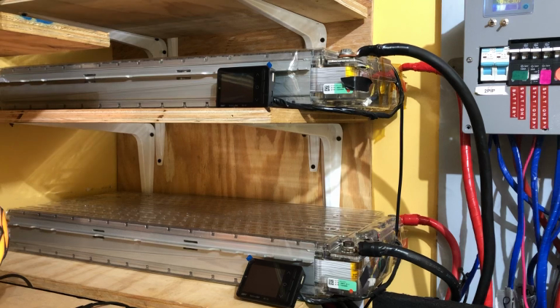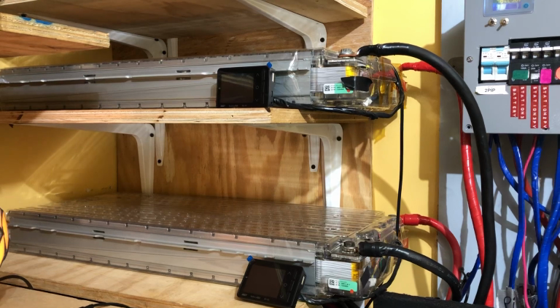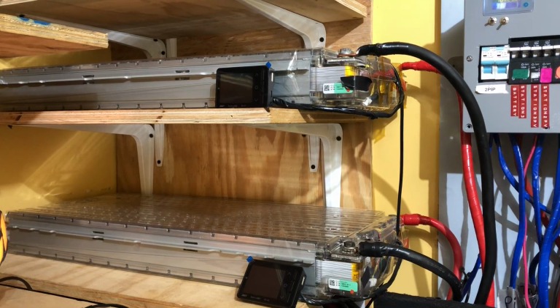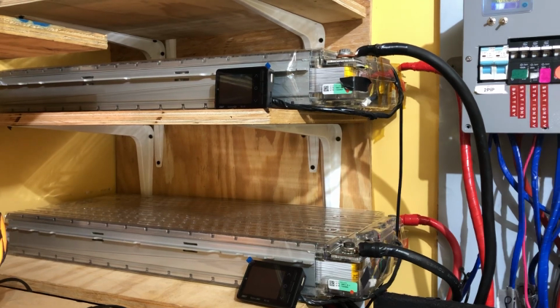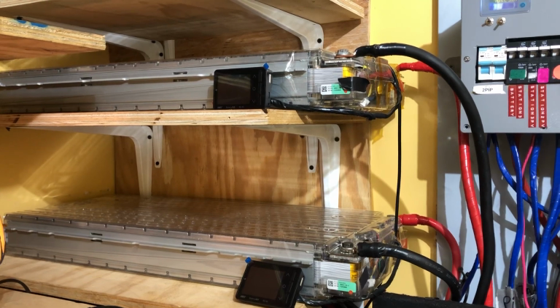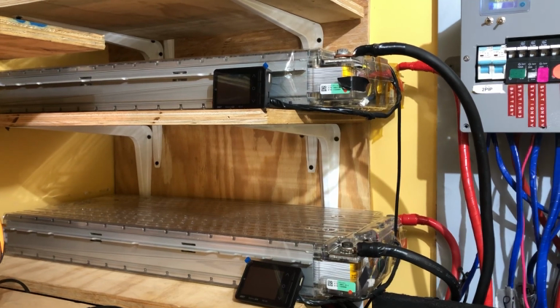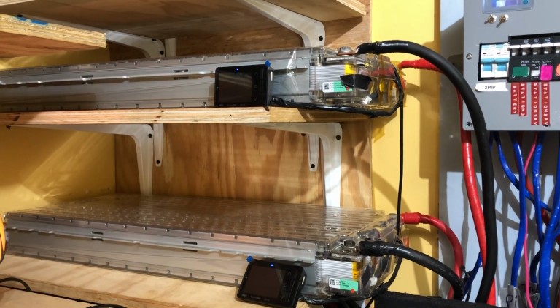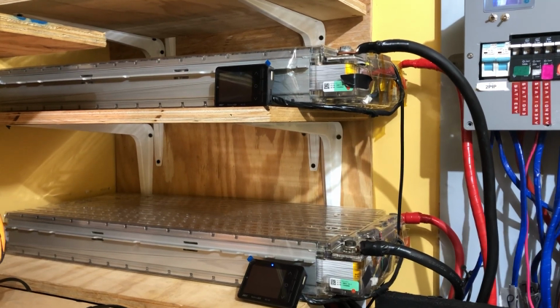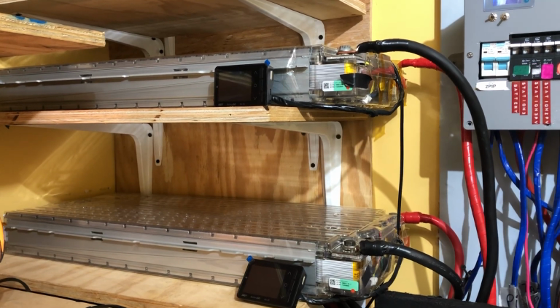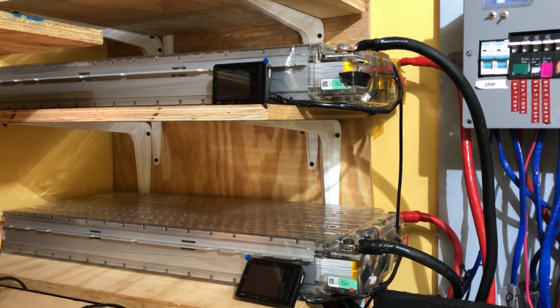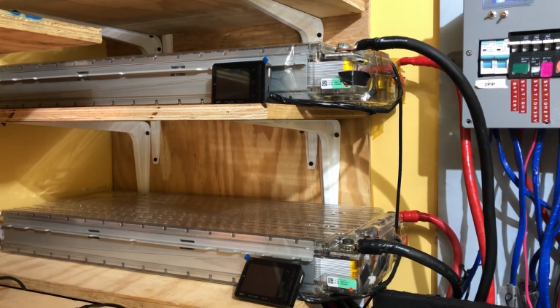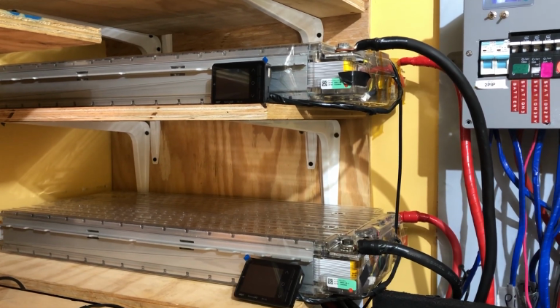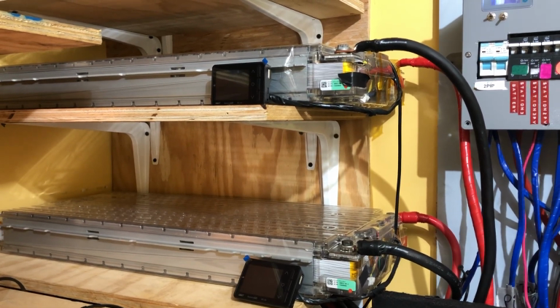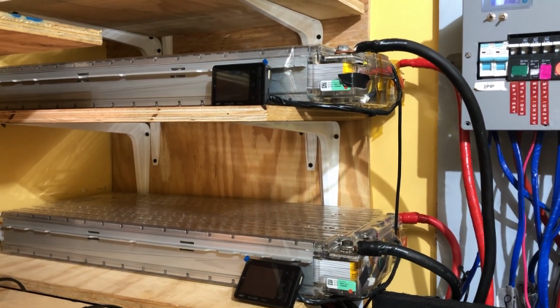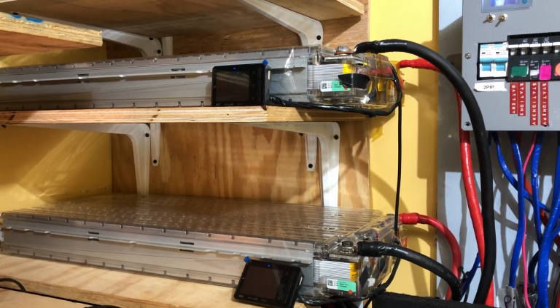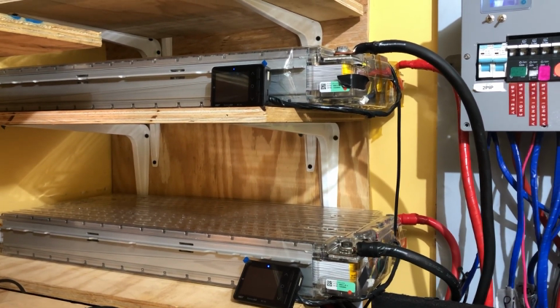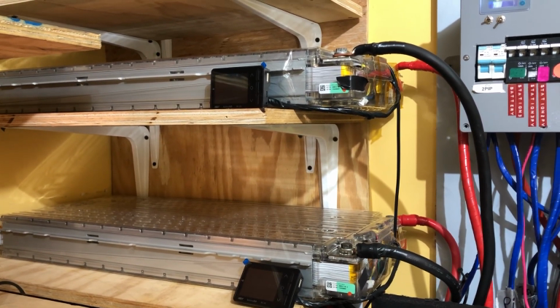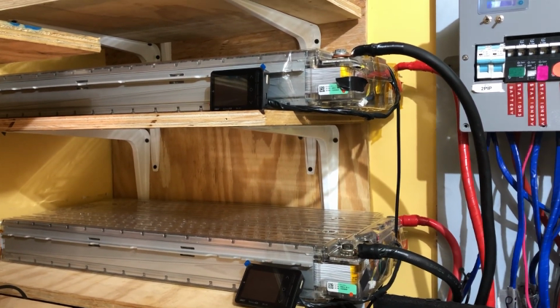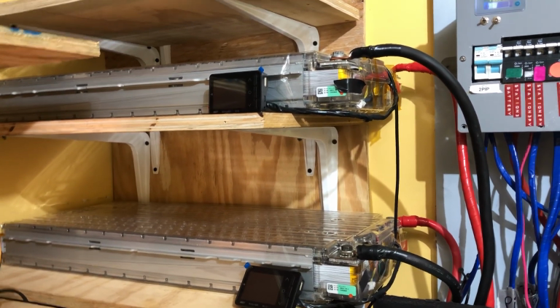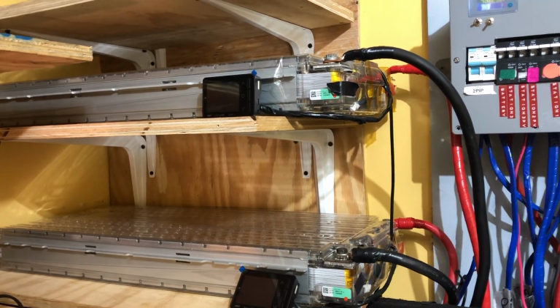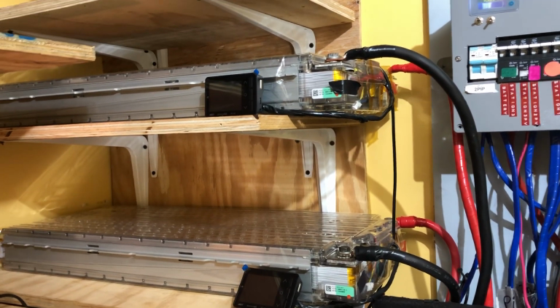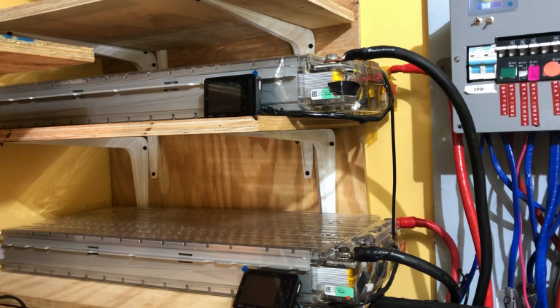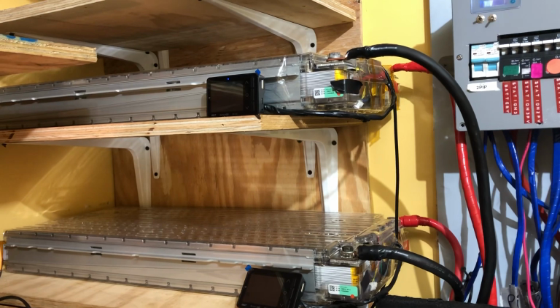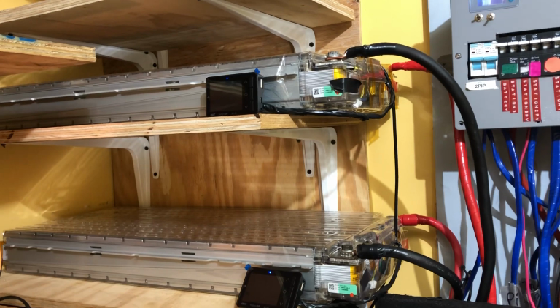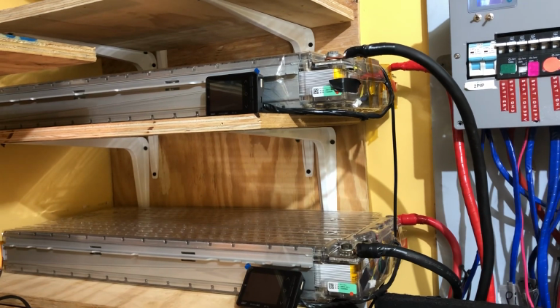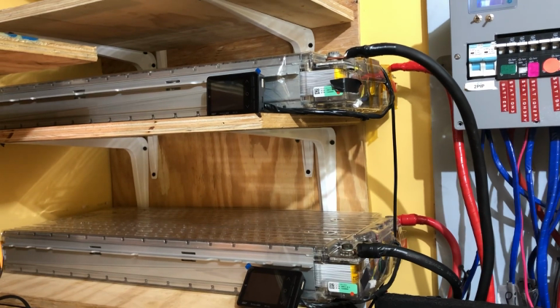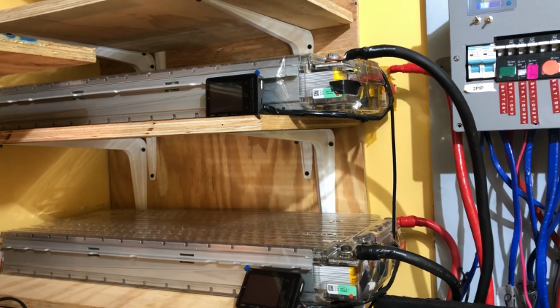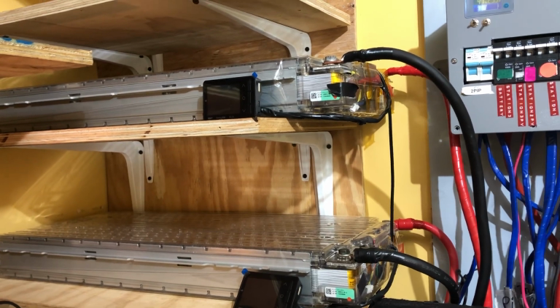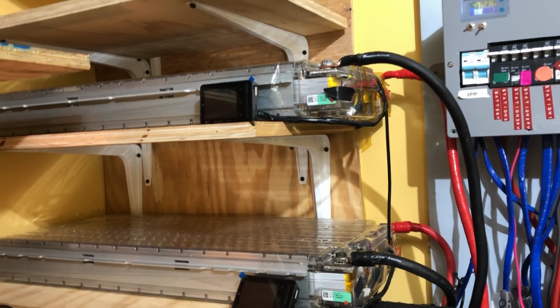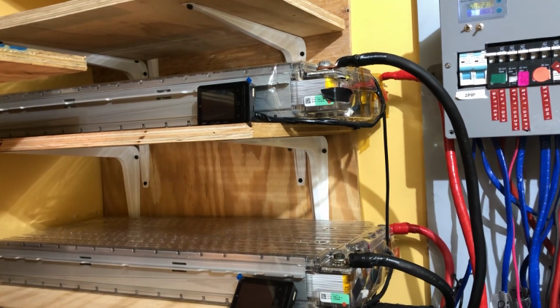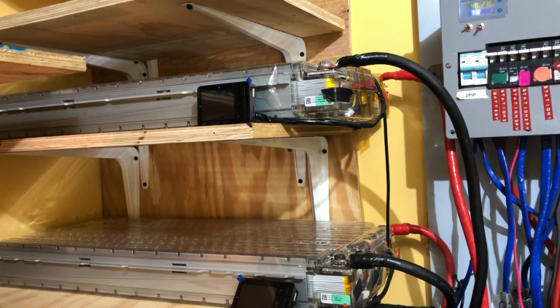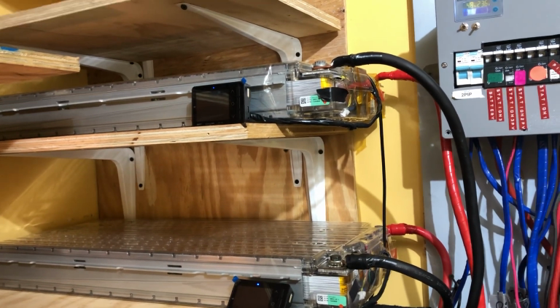Good morning Solar fans. Solar DIY, it's Garfield Sinon. It's a quick video.